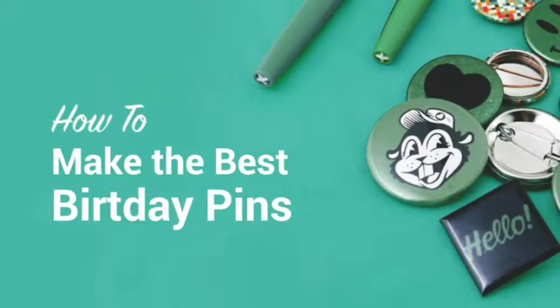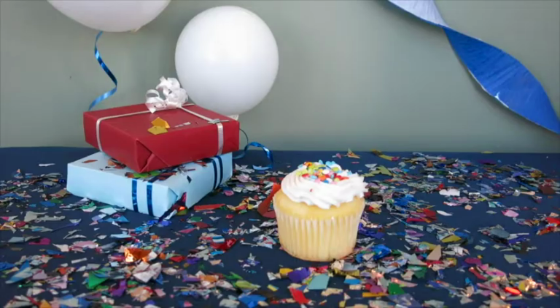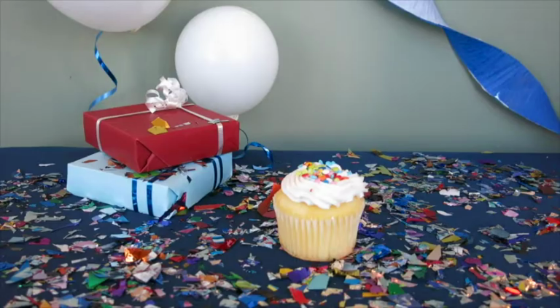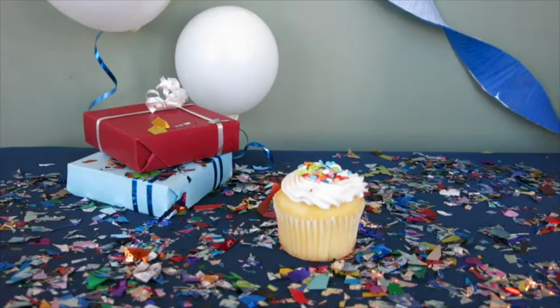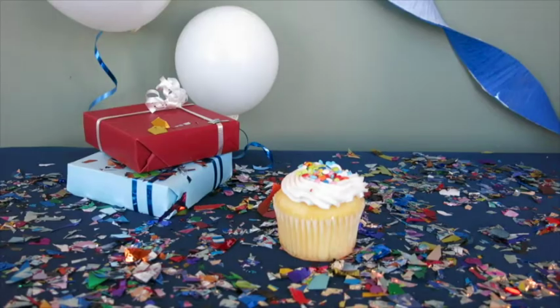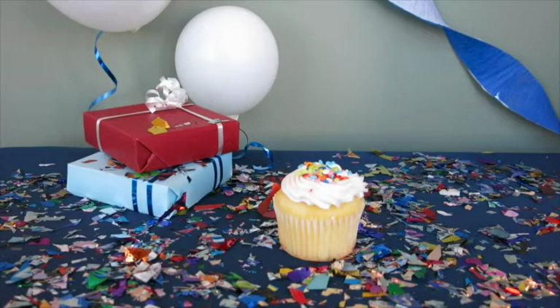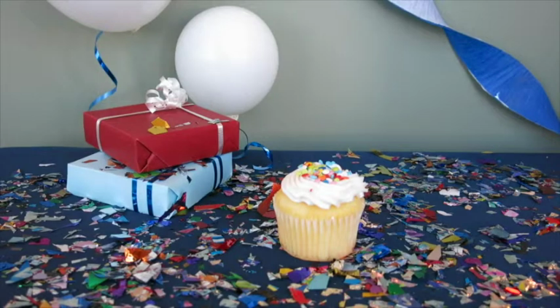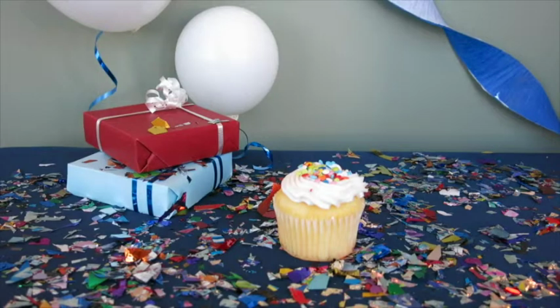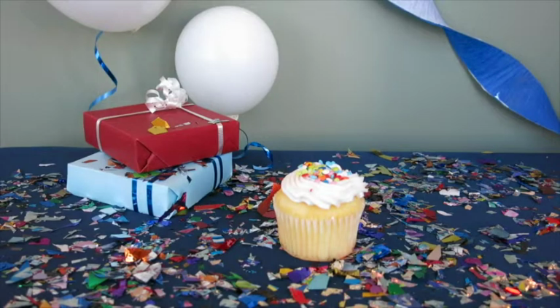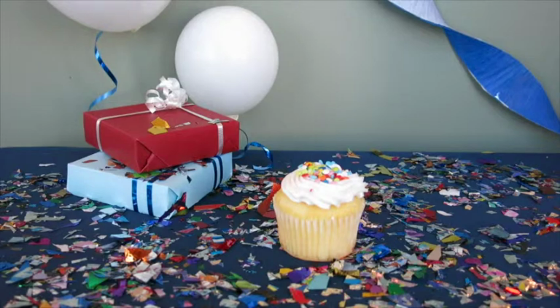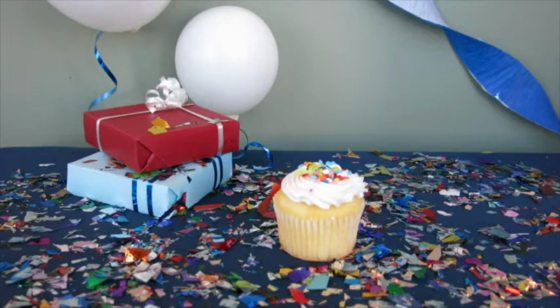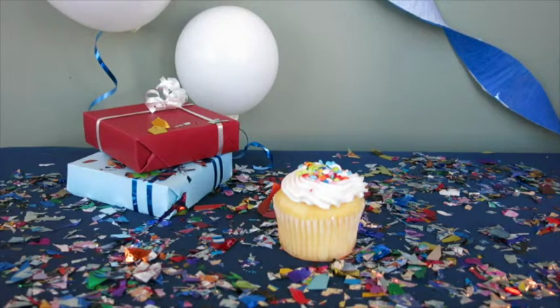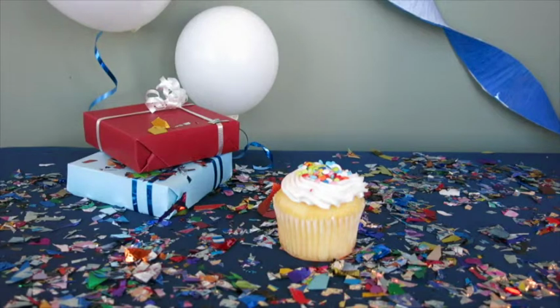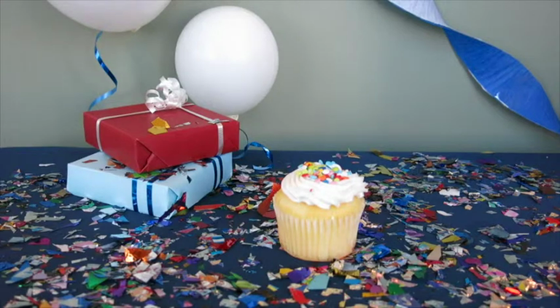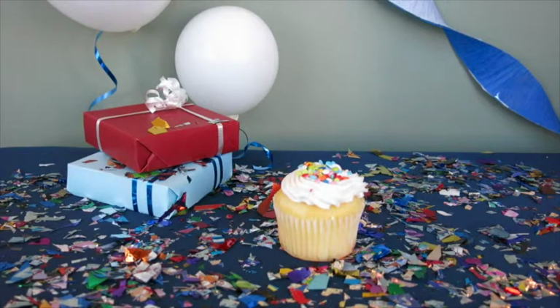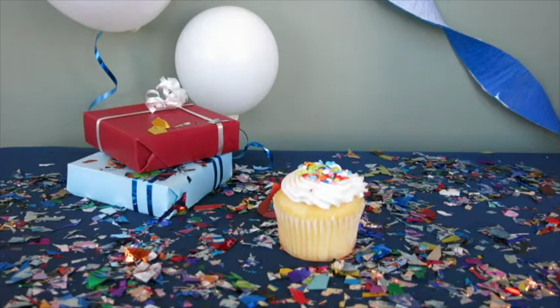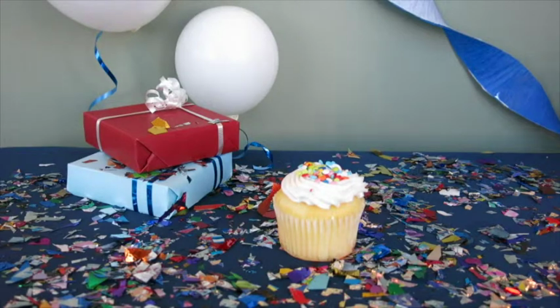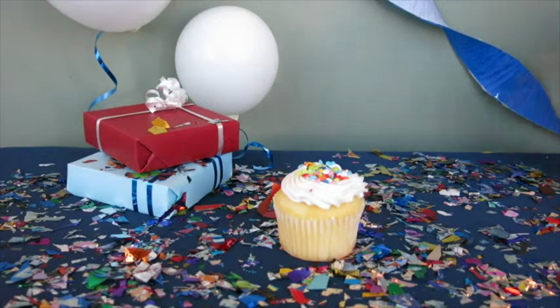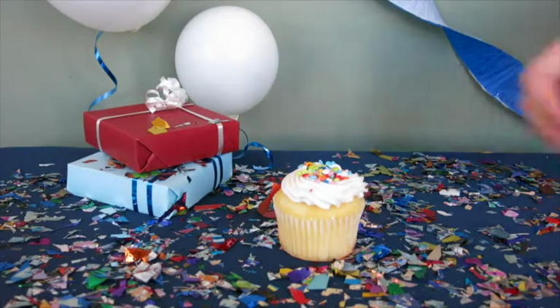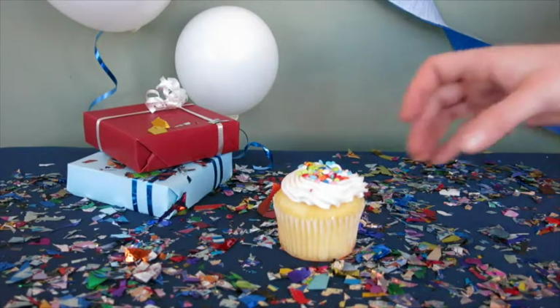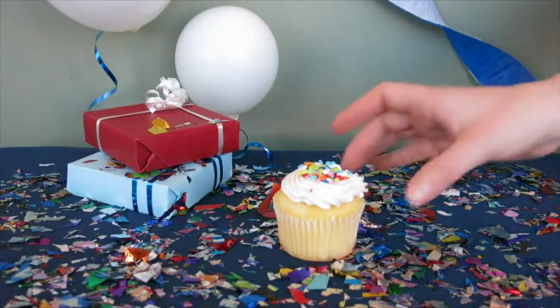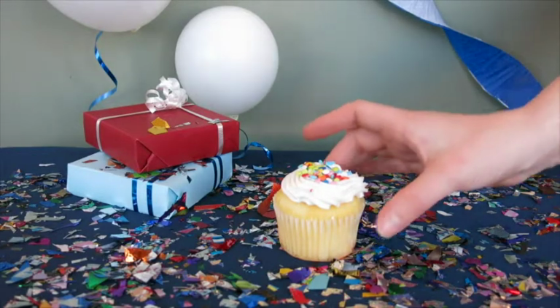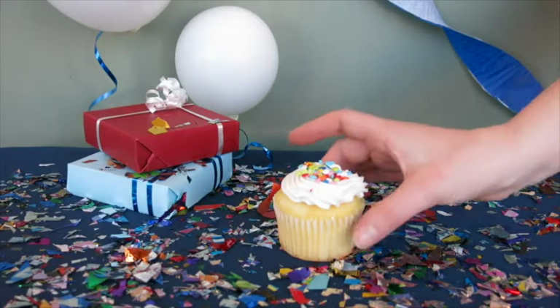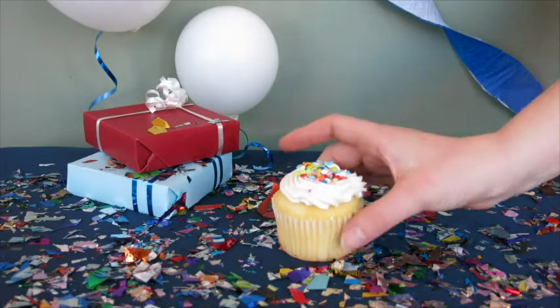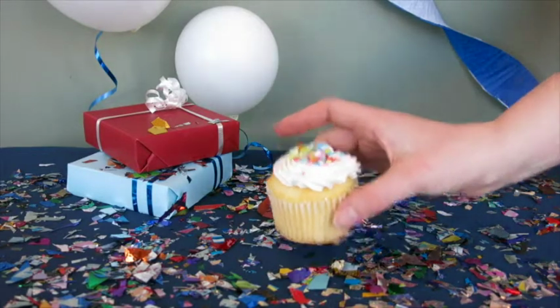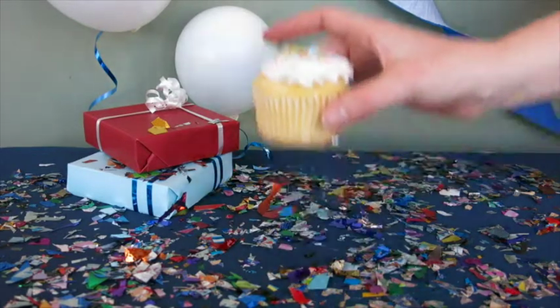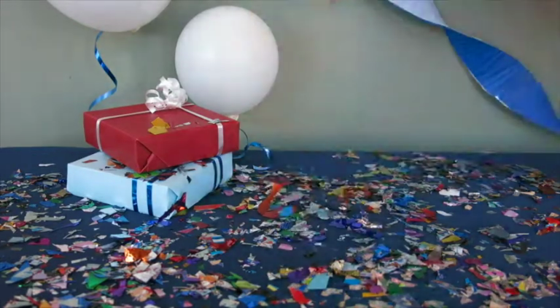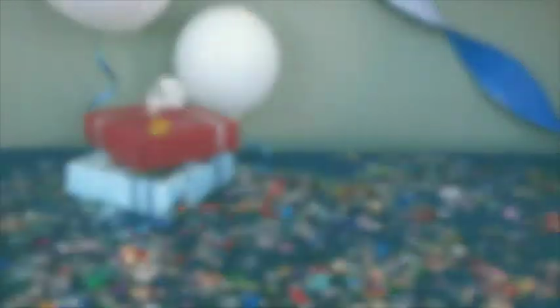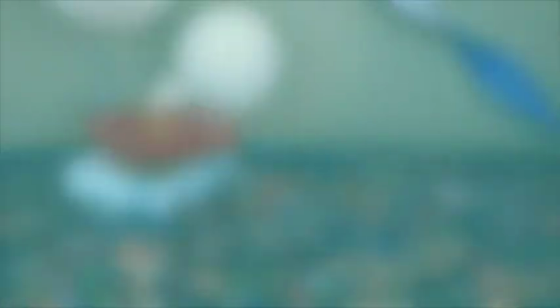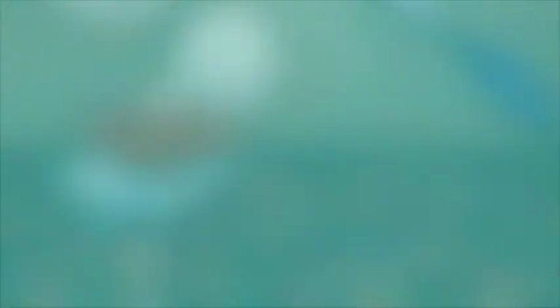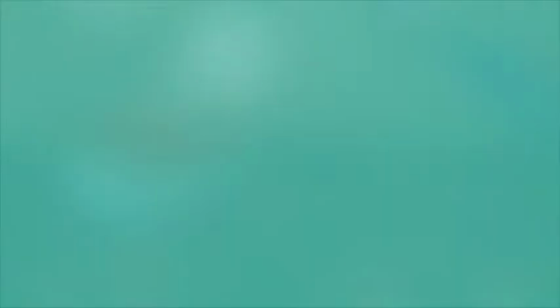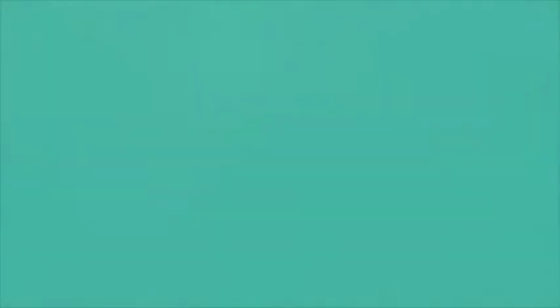Want to create happy birthday buttons for your next birthday bash? Here's a few ideas to get you started.